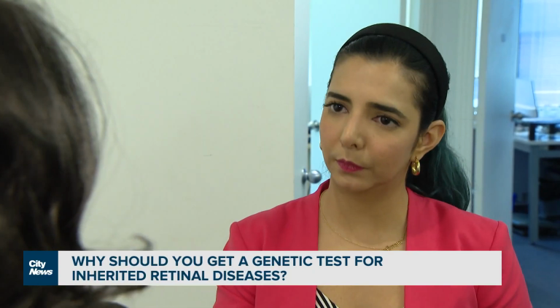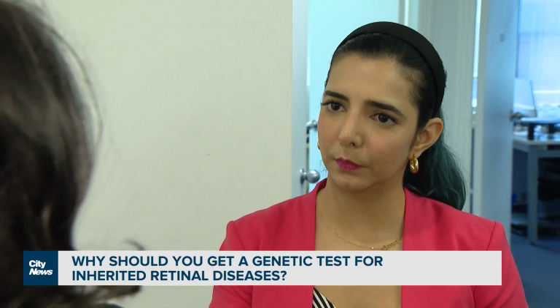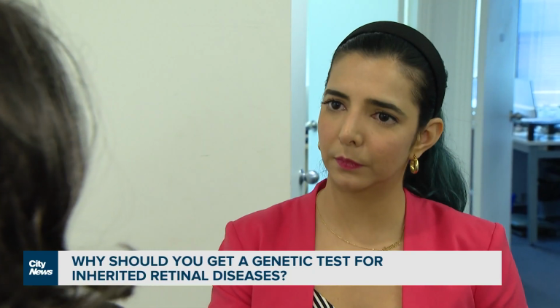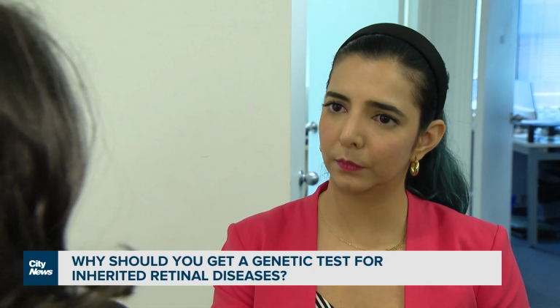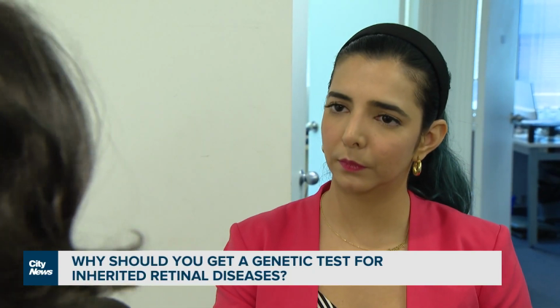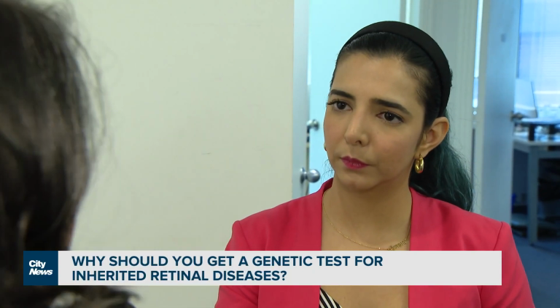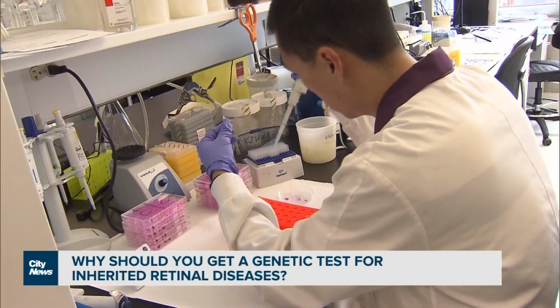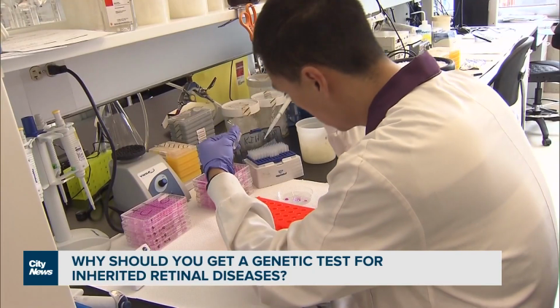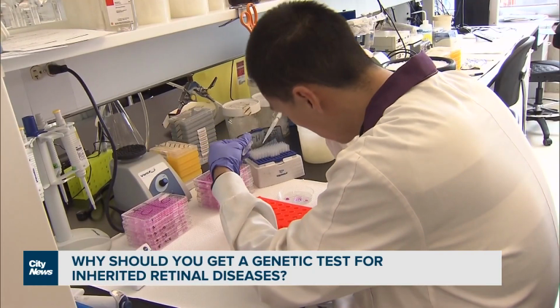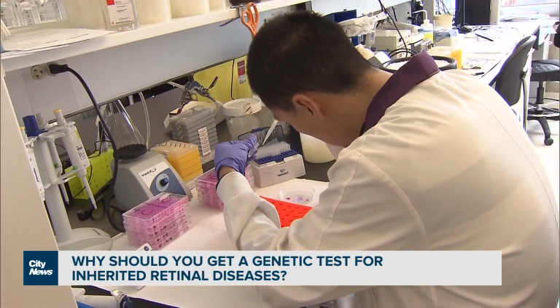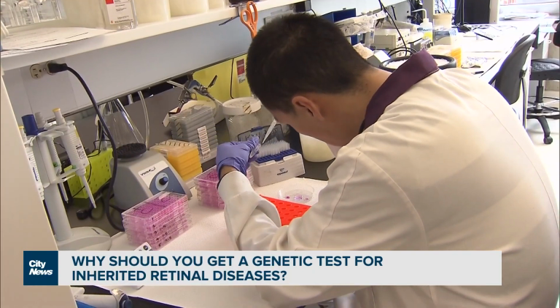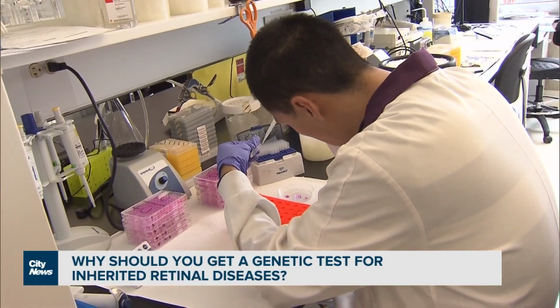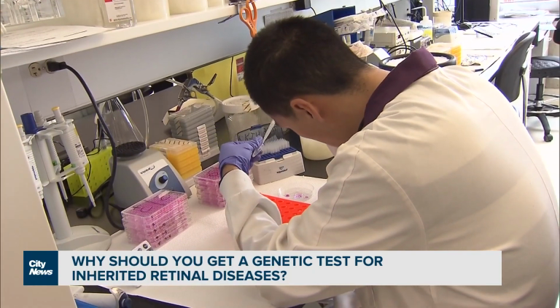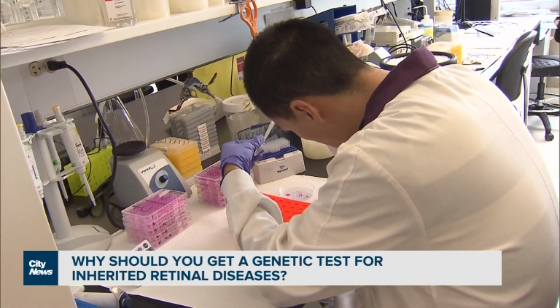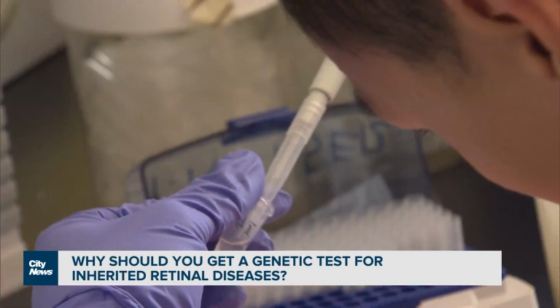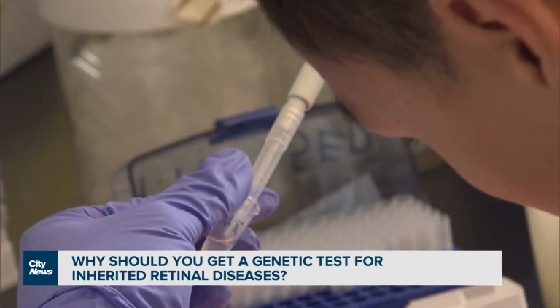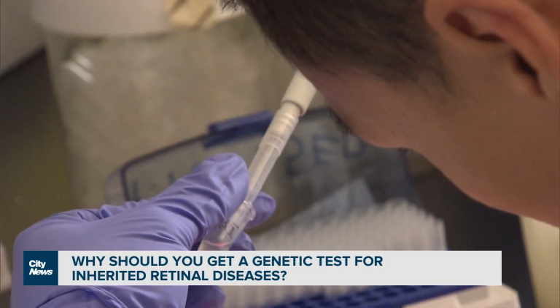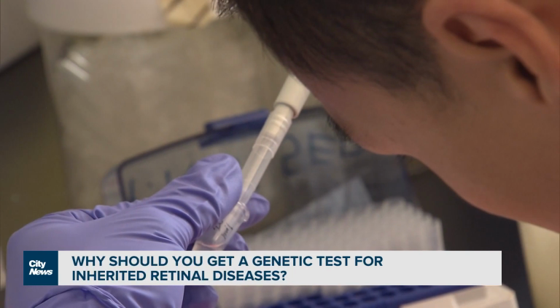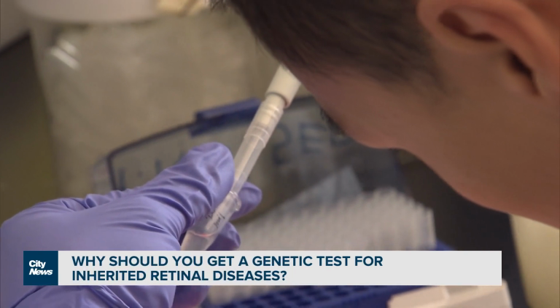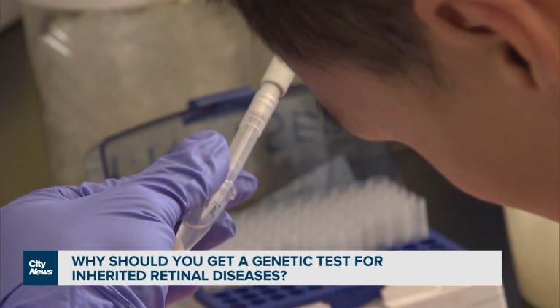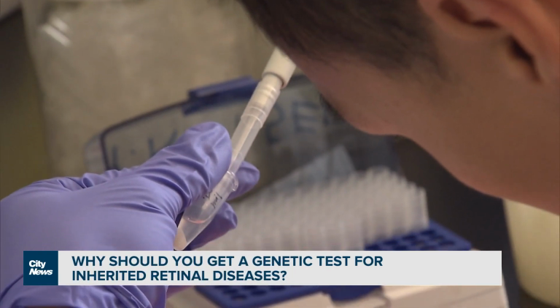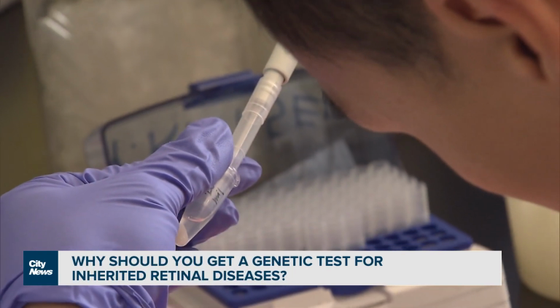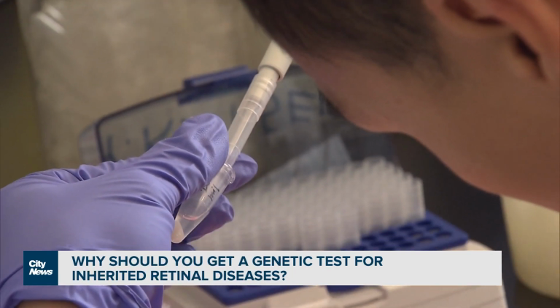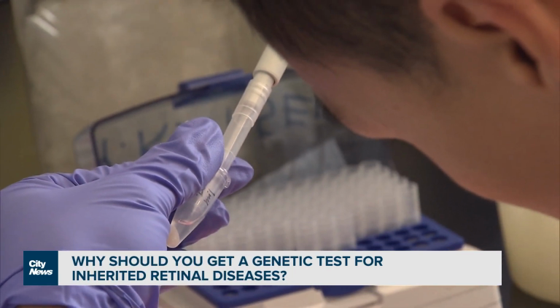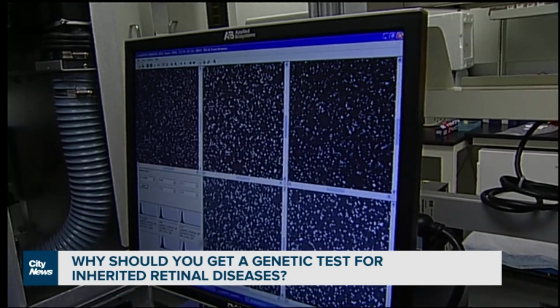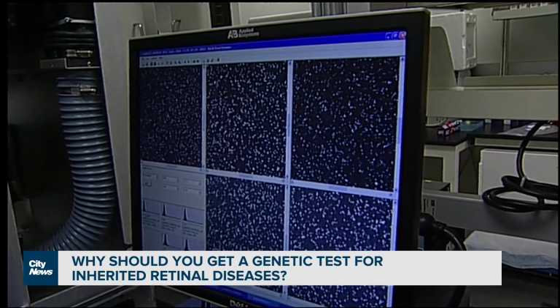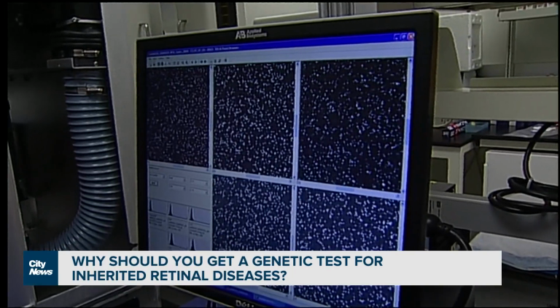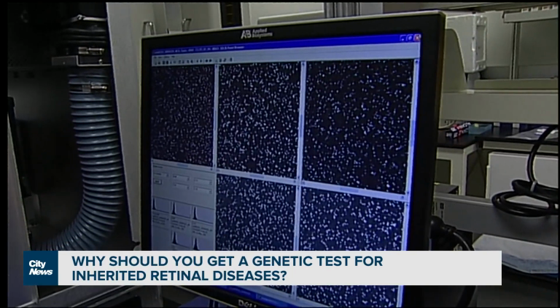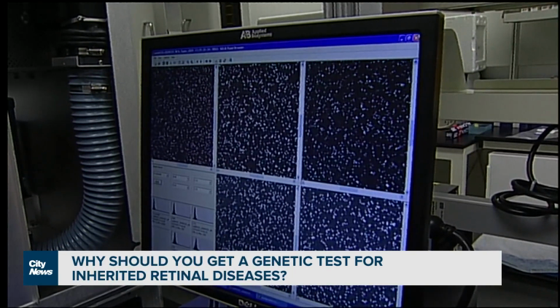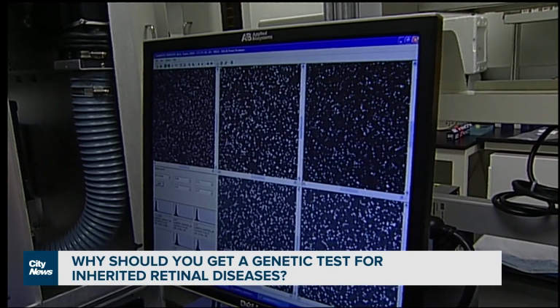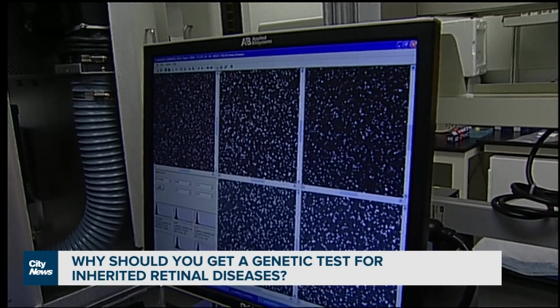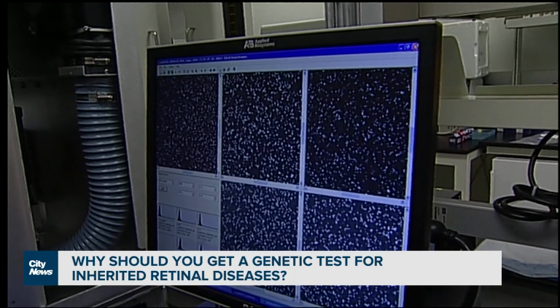Sometimes the change doesn't mean anything and it doesn't impact the gene at all, but sometimes the change can really impact how the gene functions.